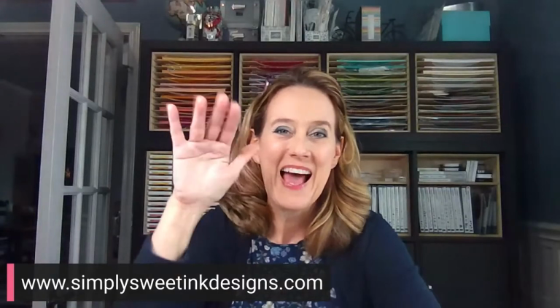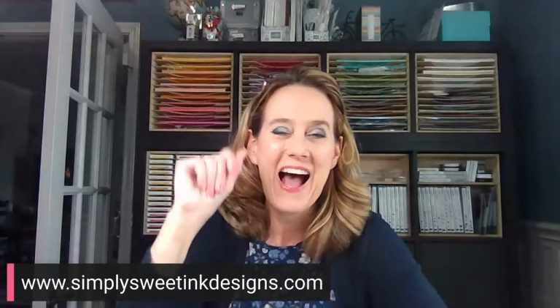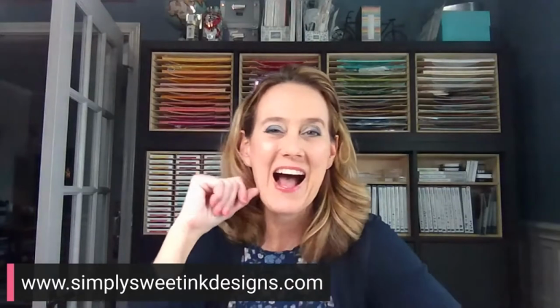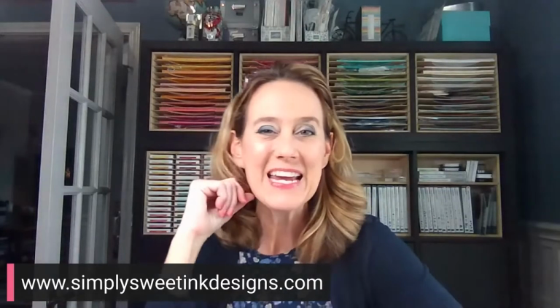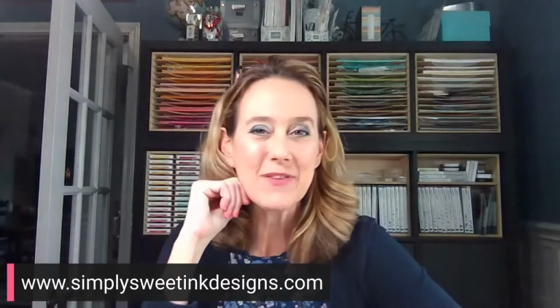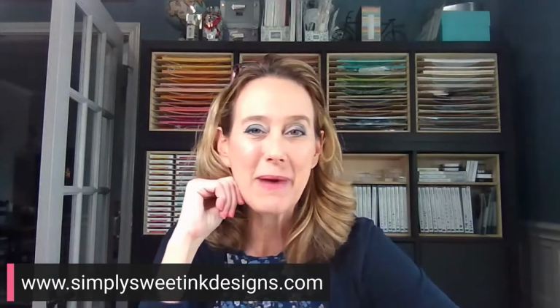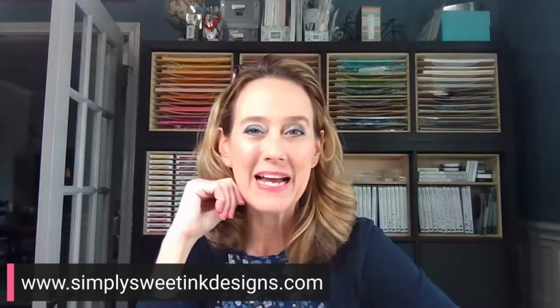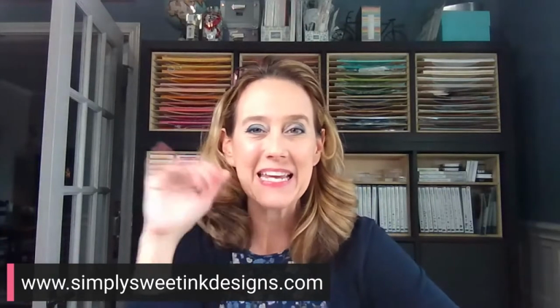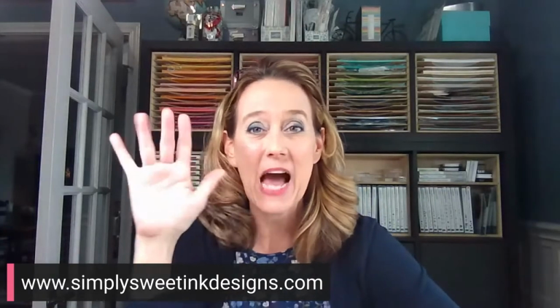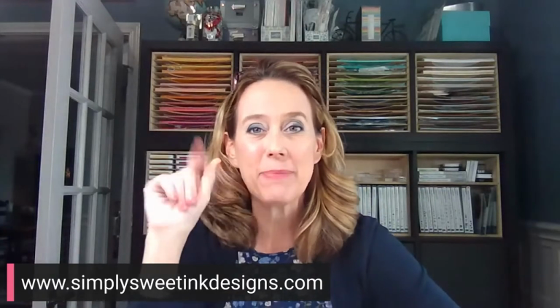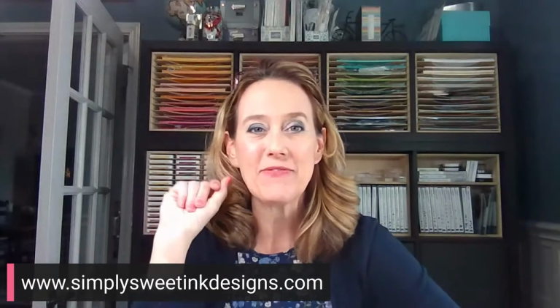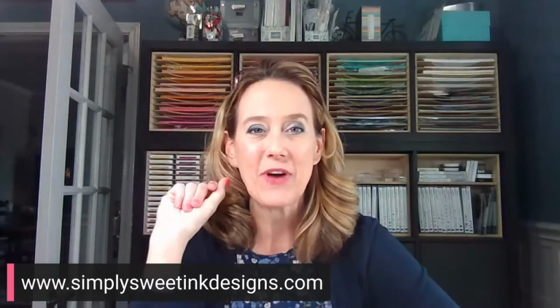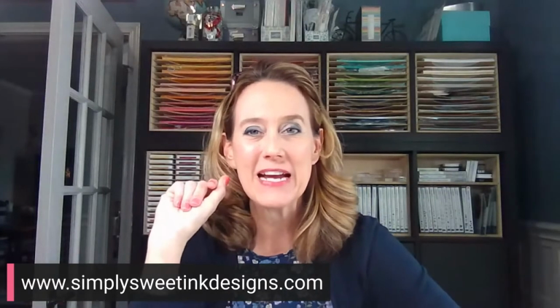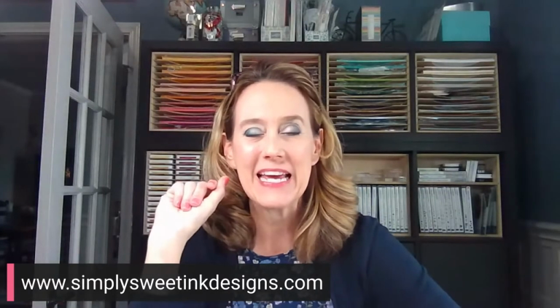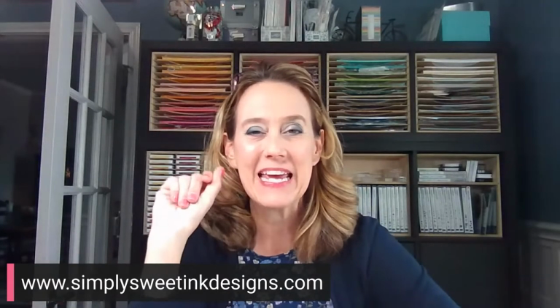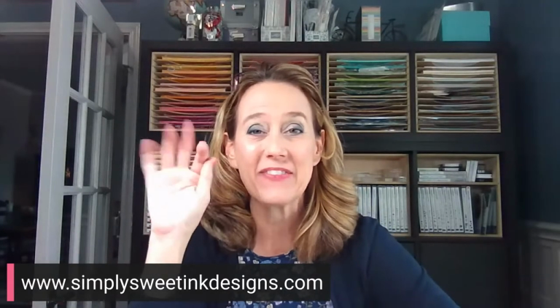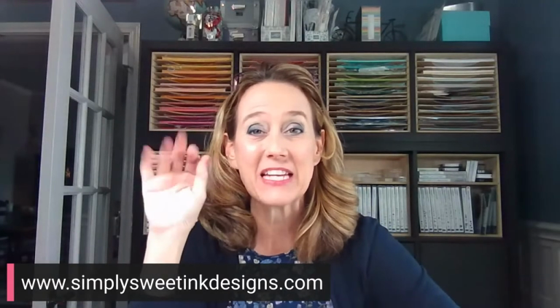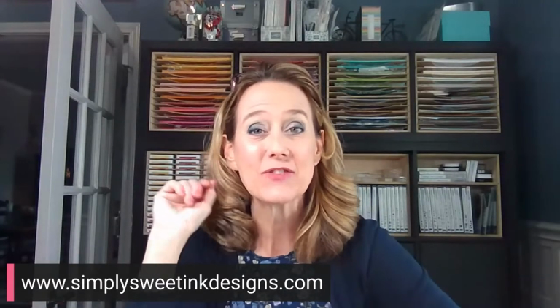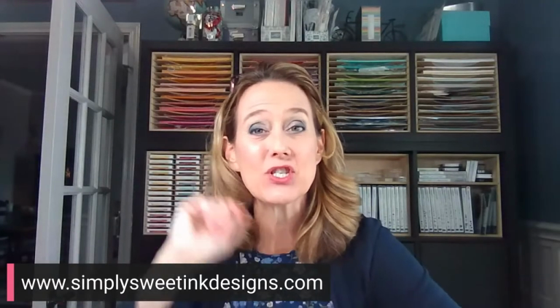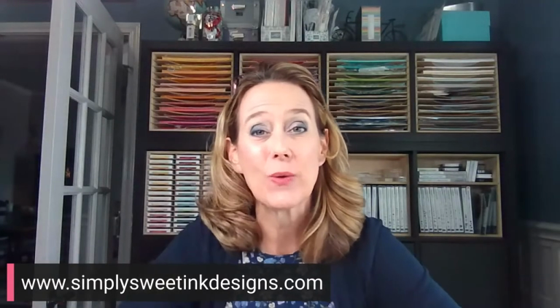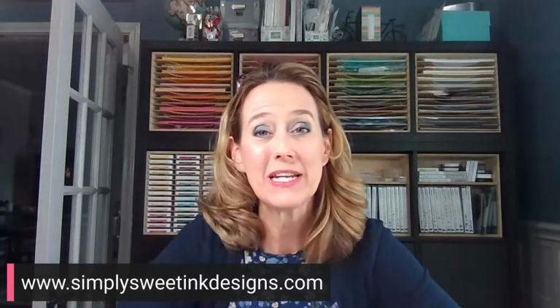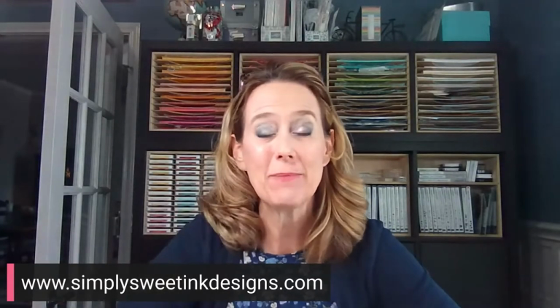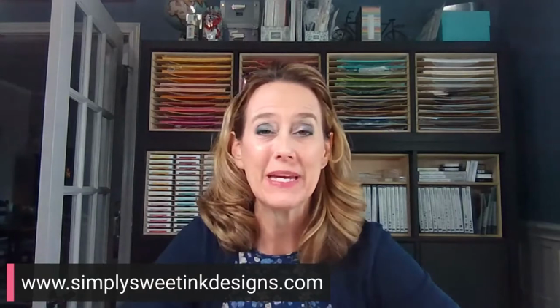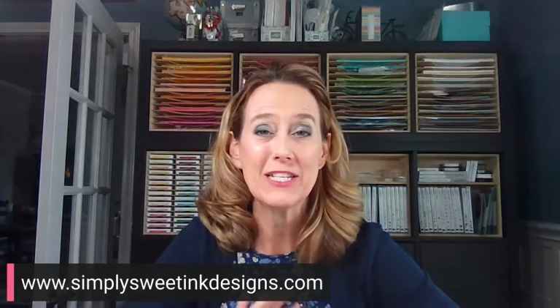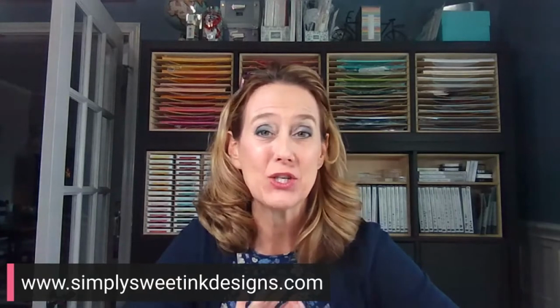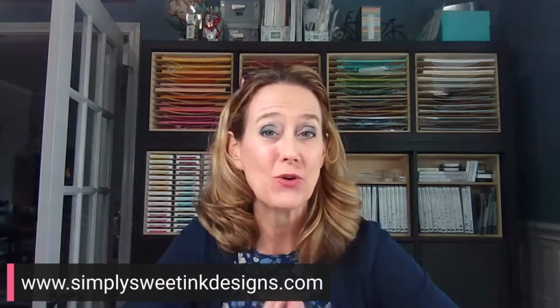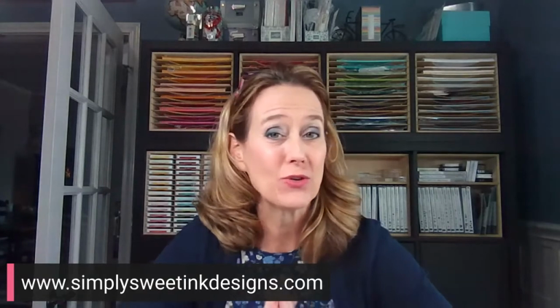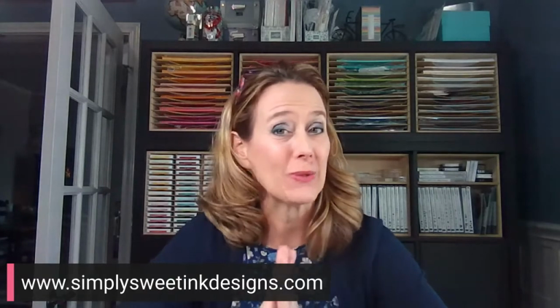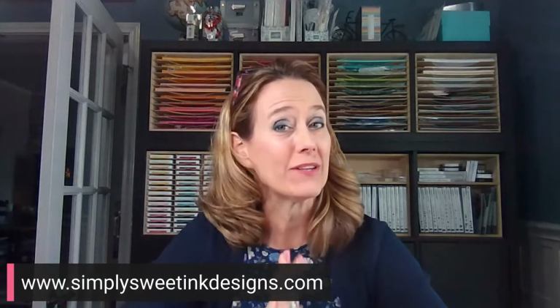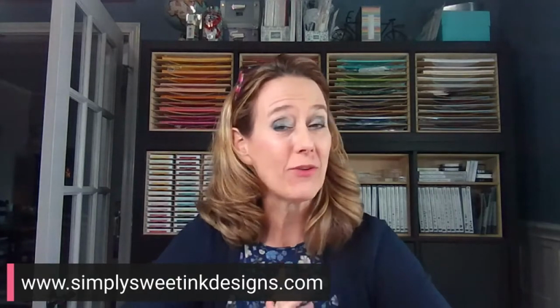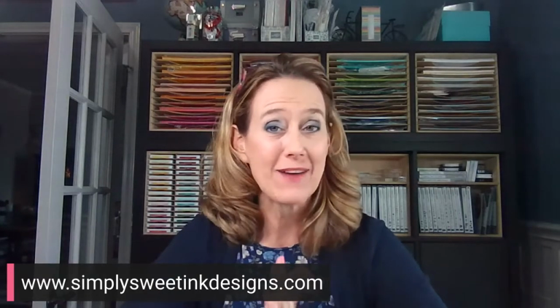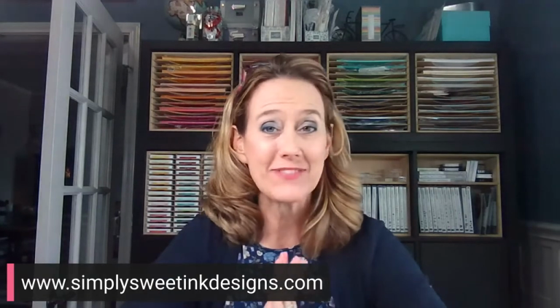Hi everybody. Happy Friday. Thanks for joining me to do a little crafting.